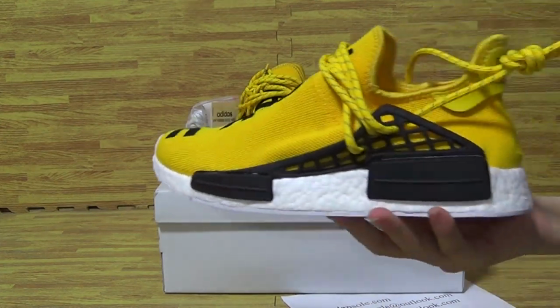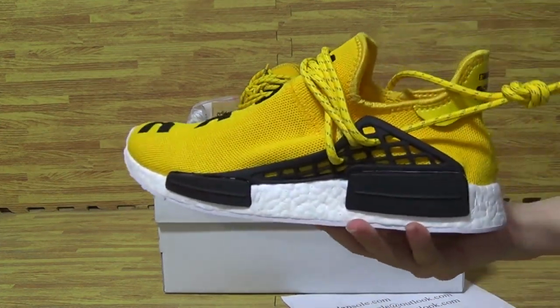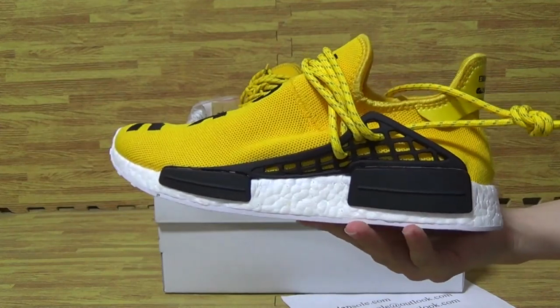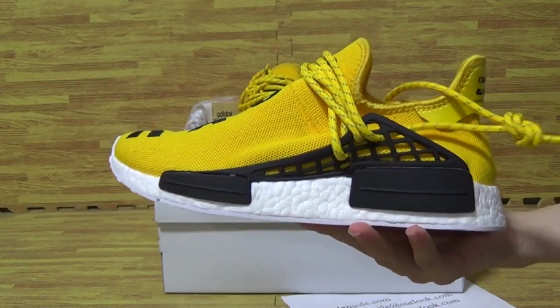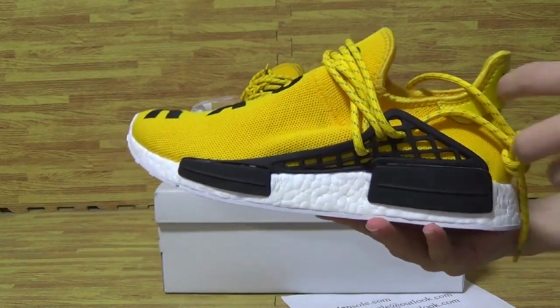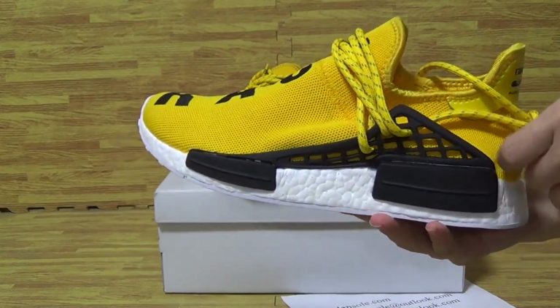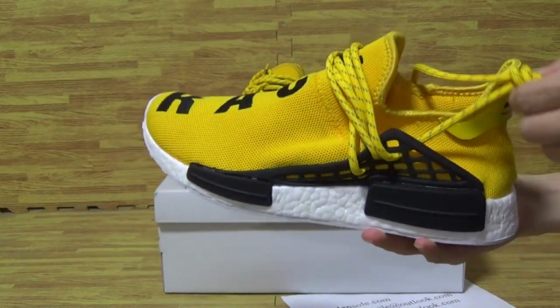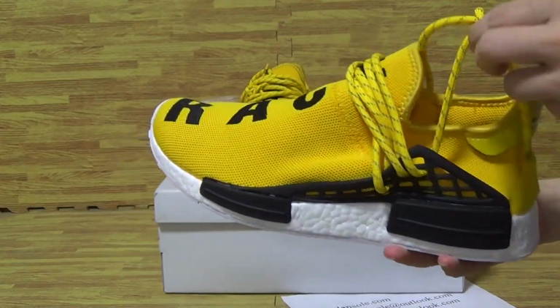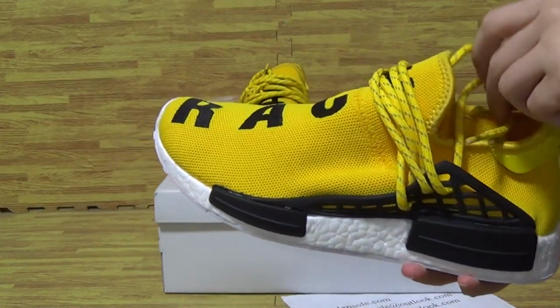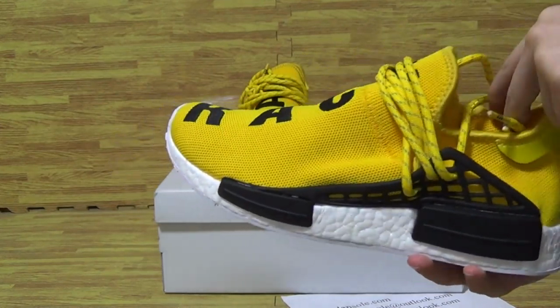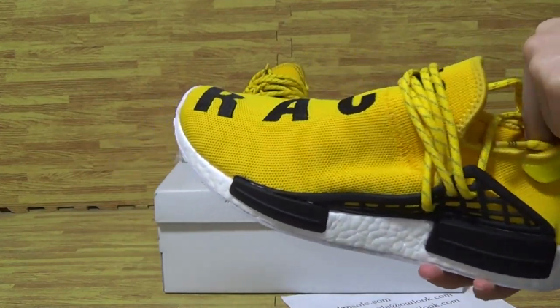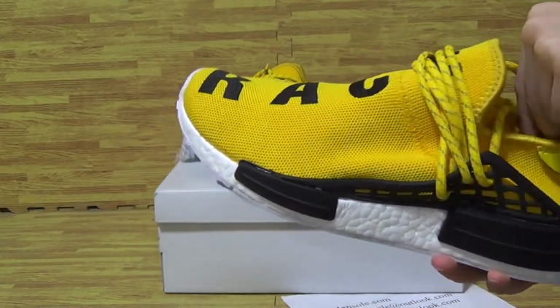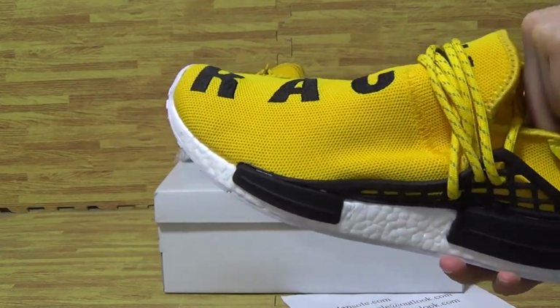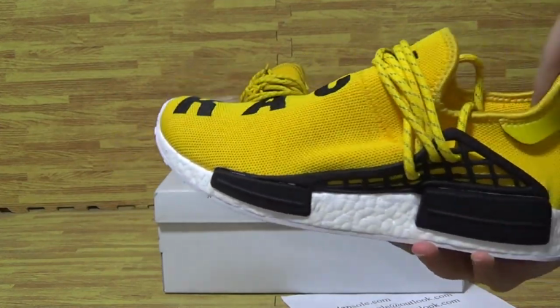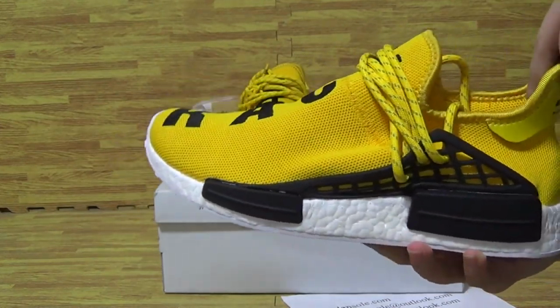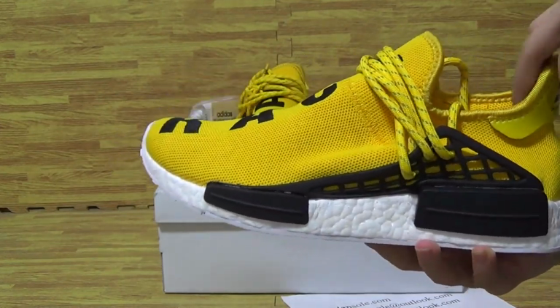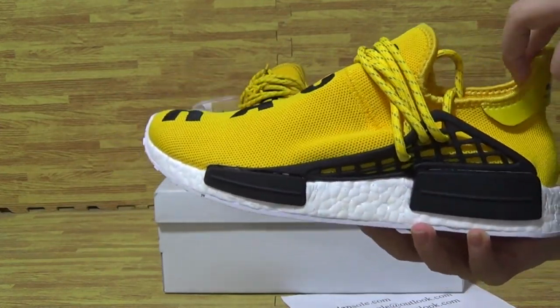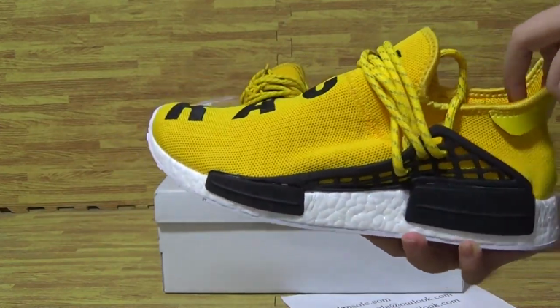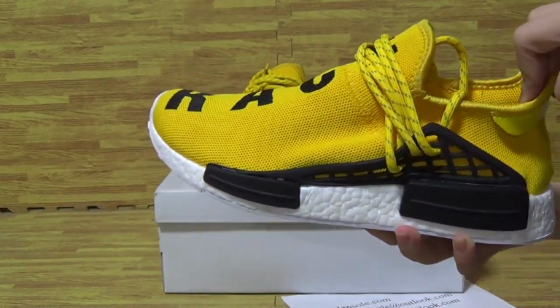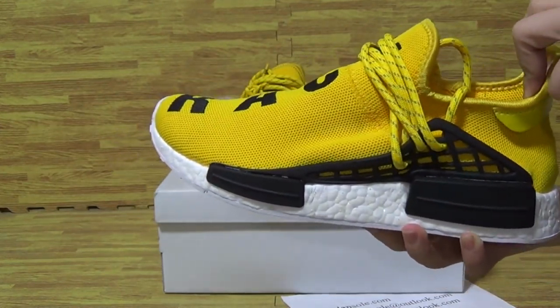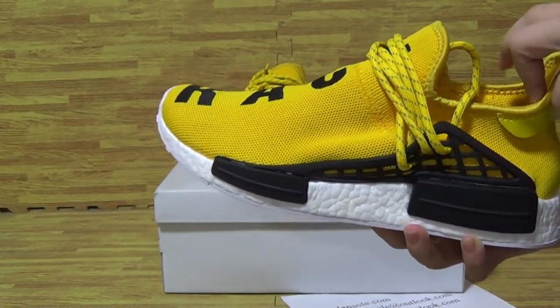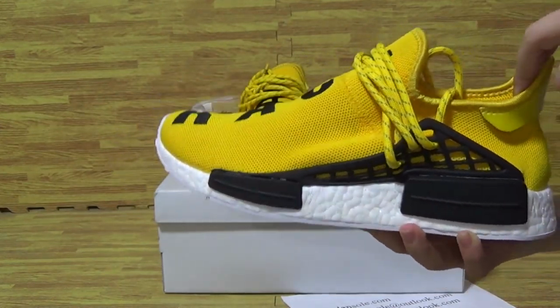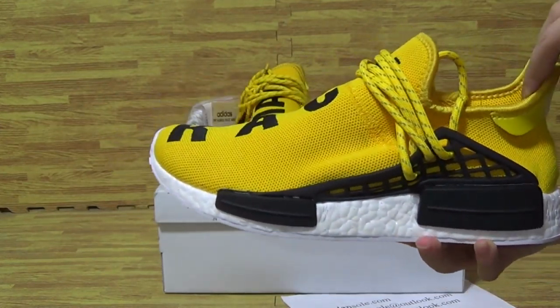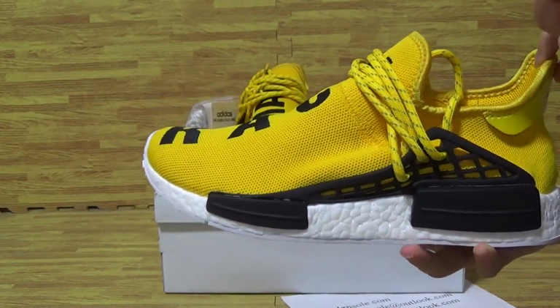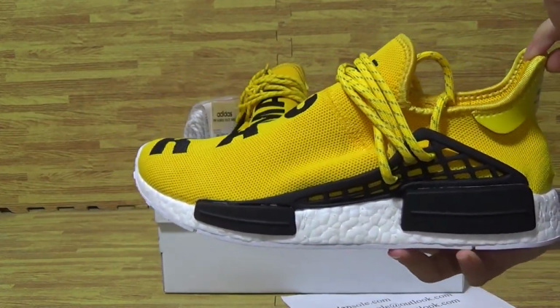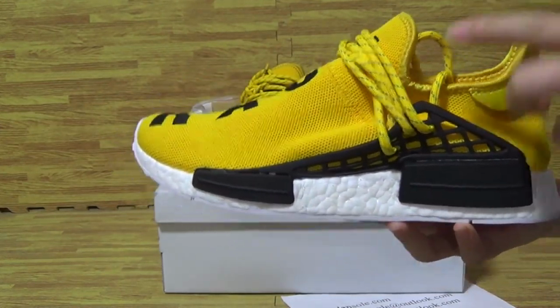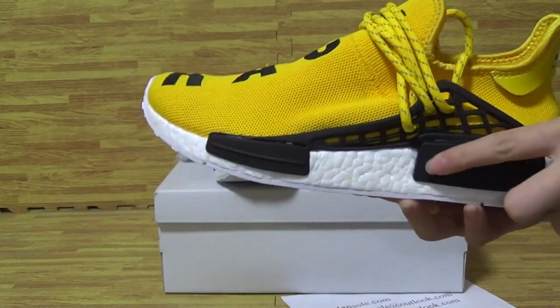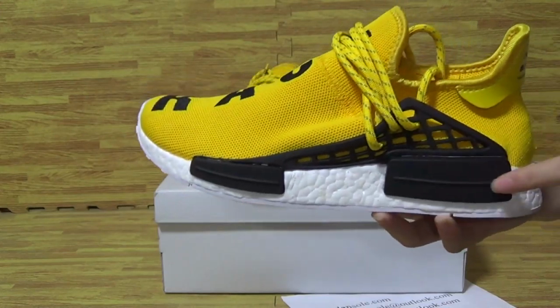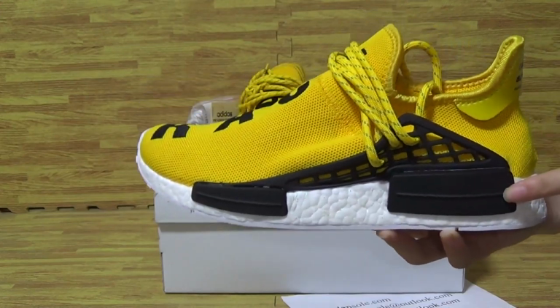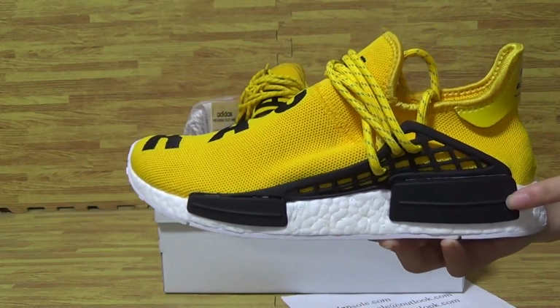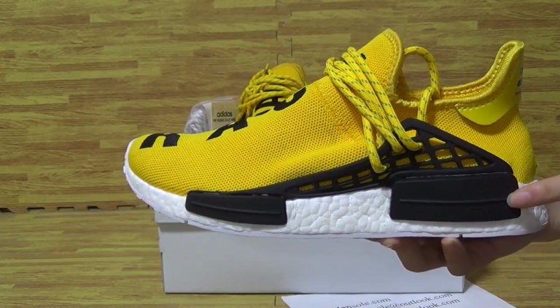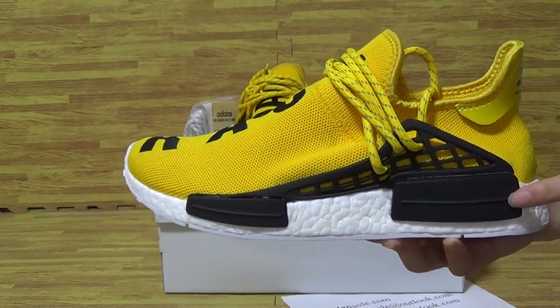It's human race, authentic quality. I will update you with some details.